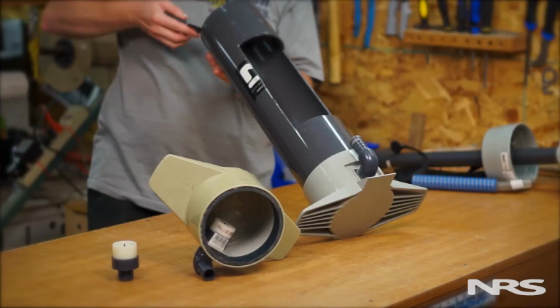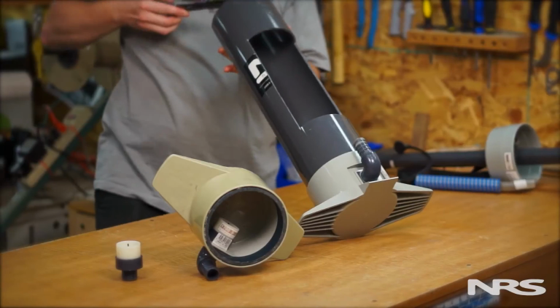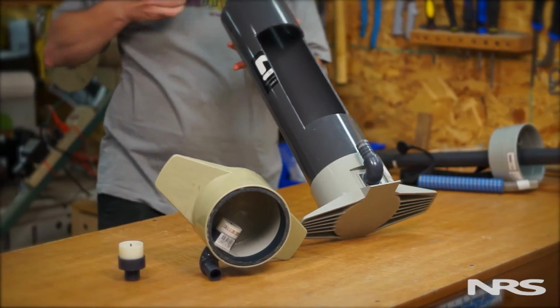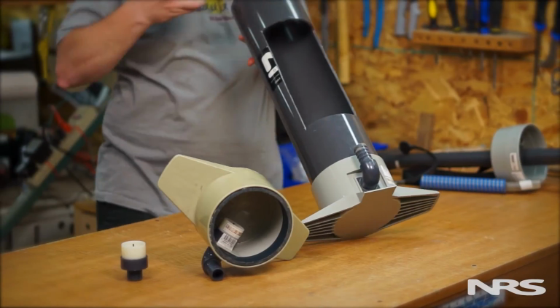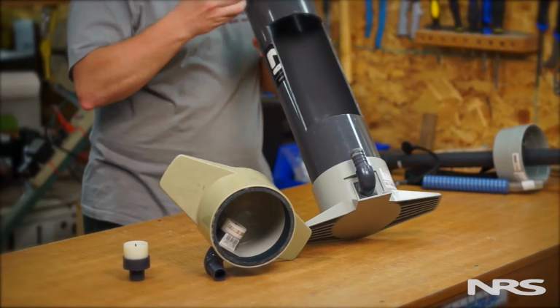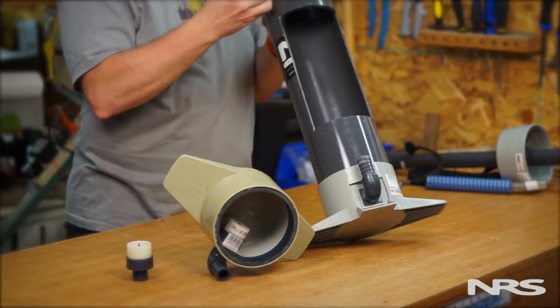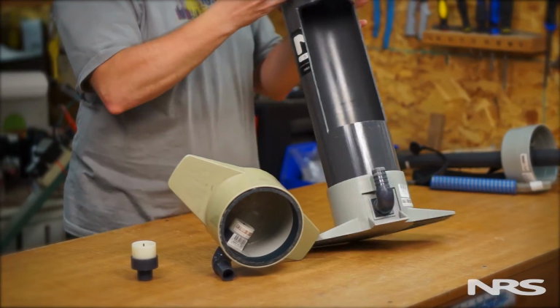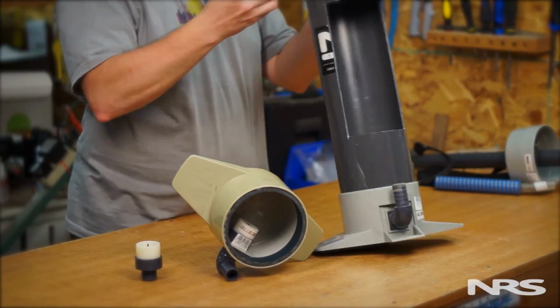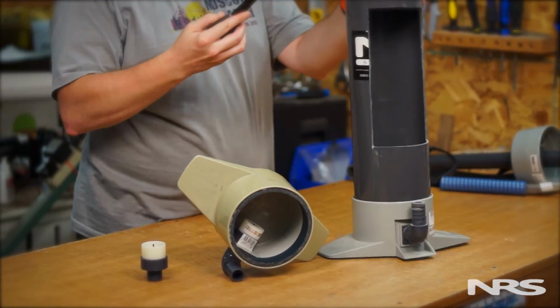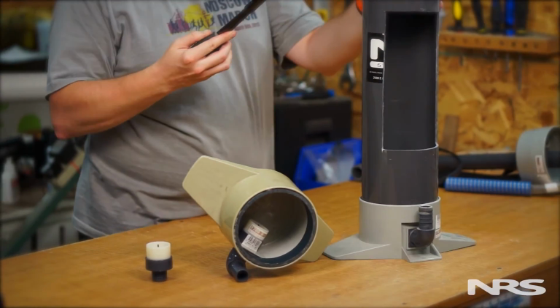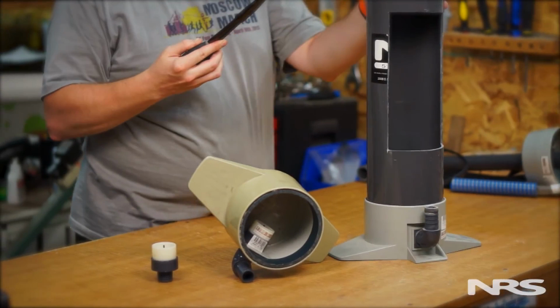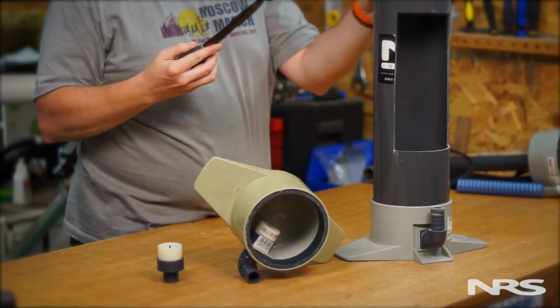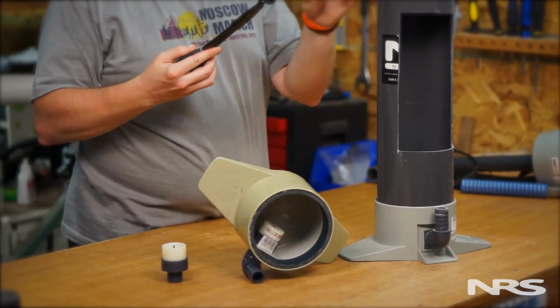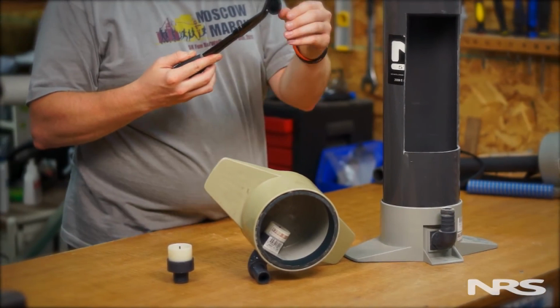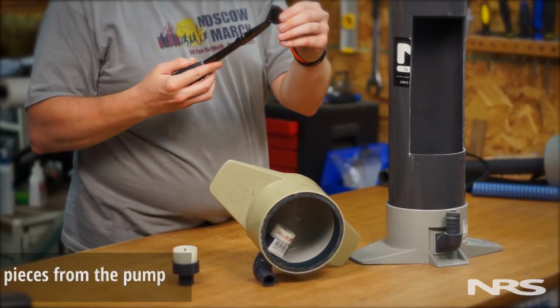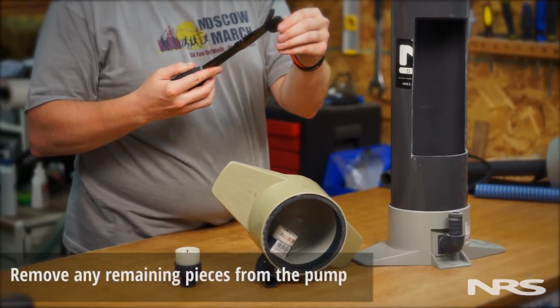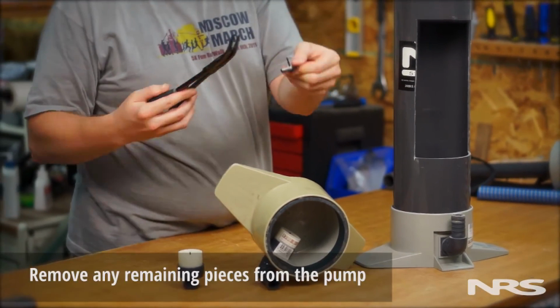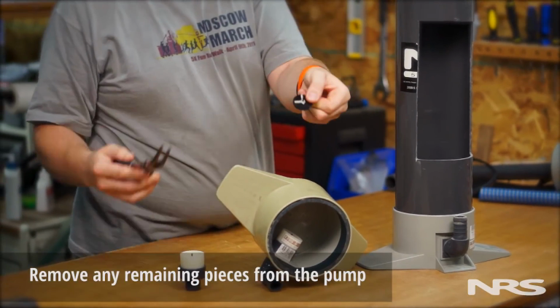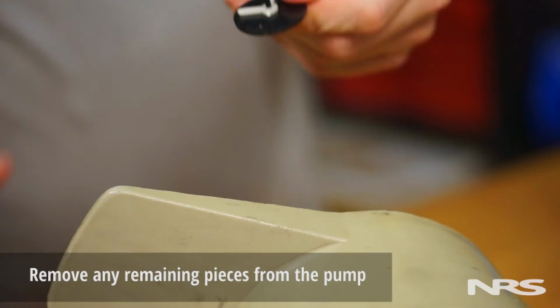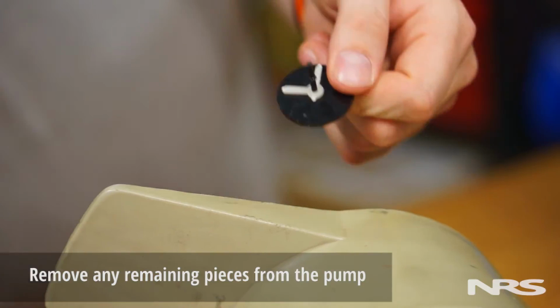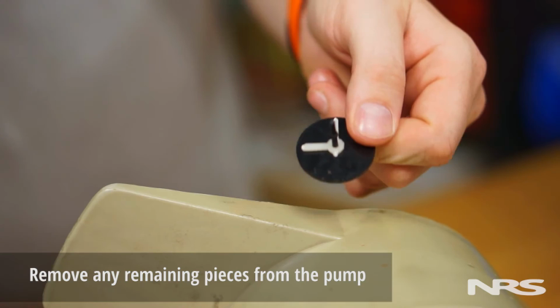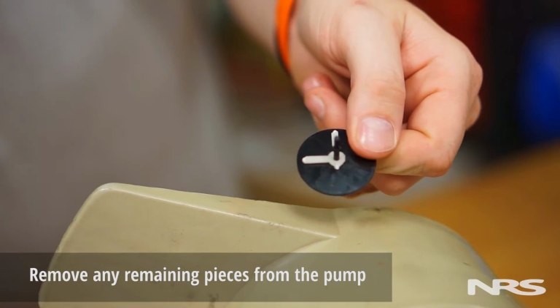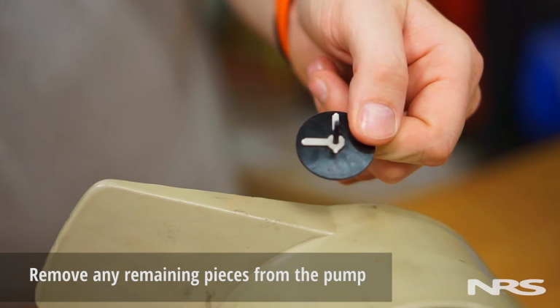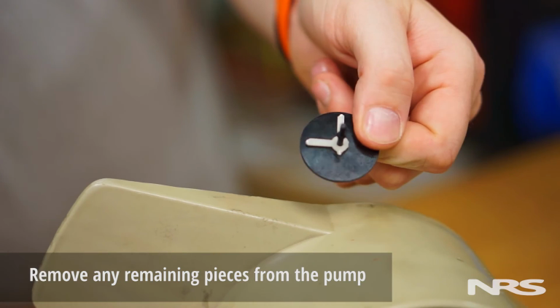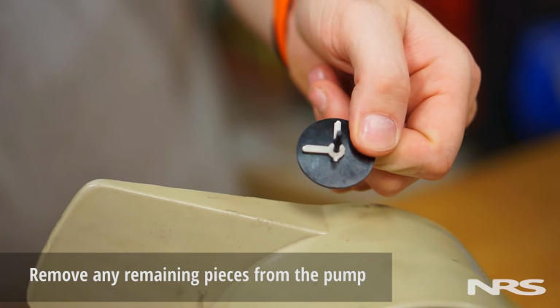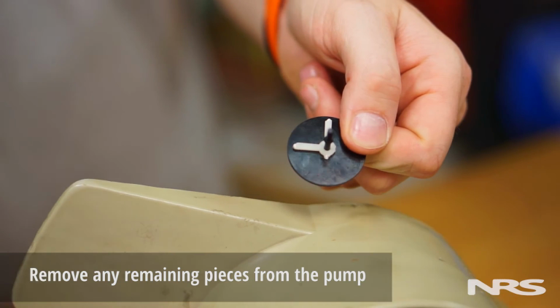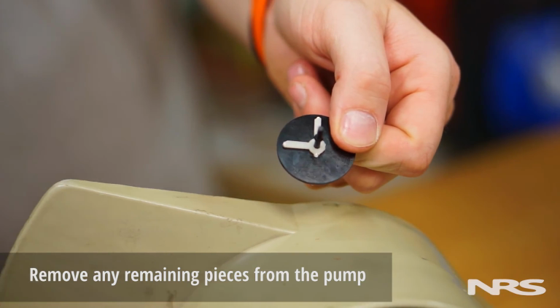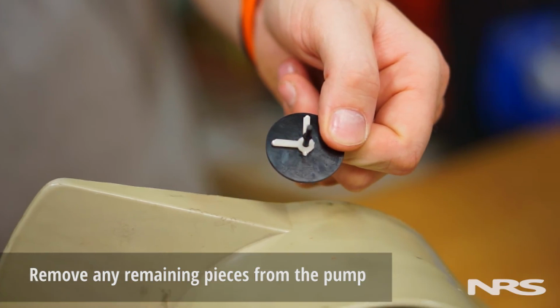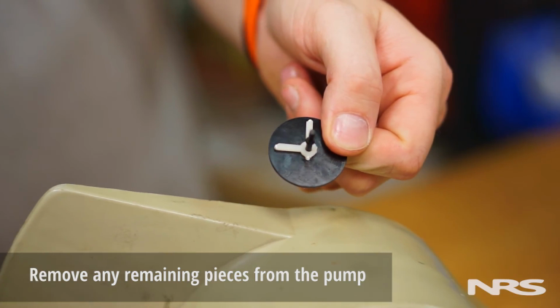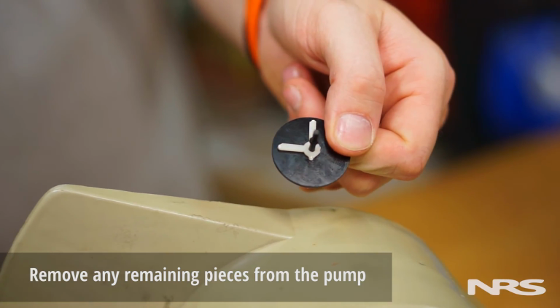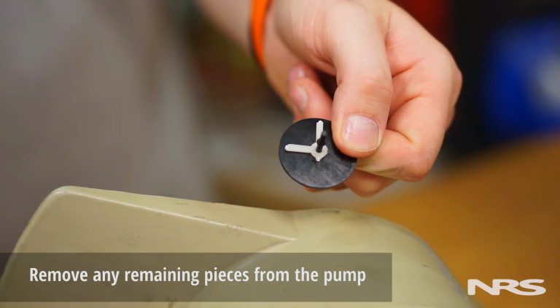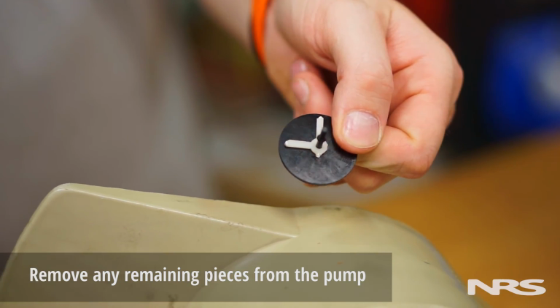Once the bars and plunger are extracted, be sure to remove any remaining pieces of plastic from inside the pump.